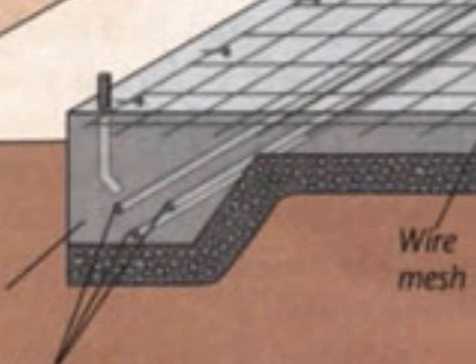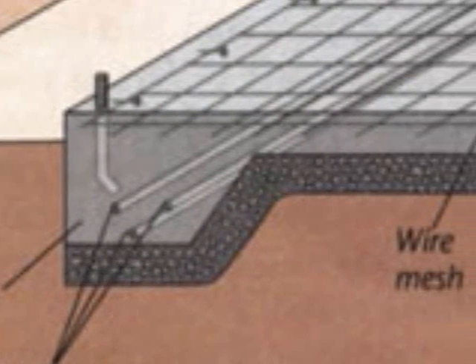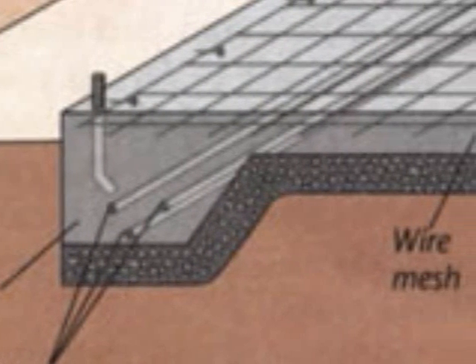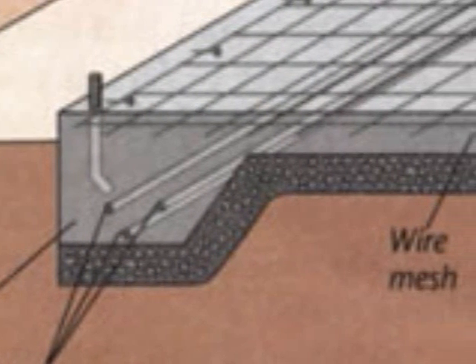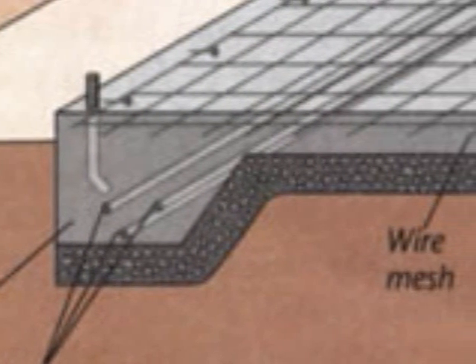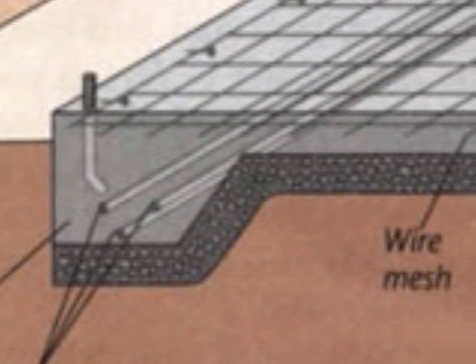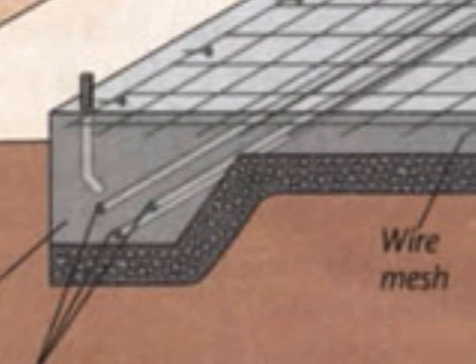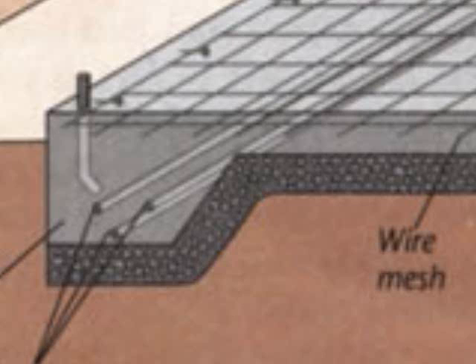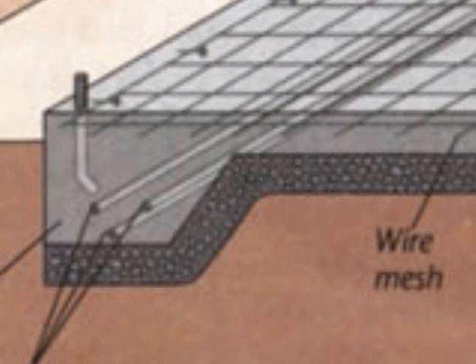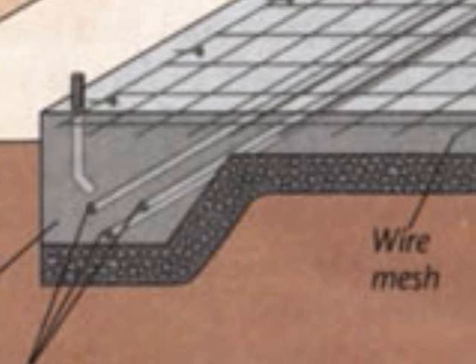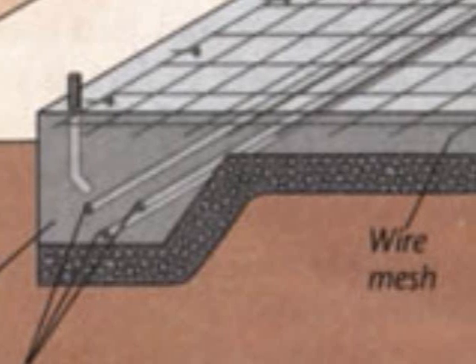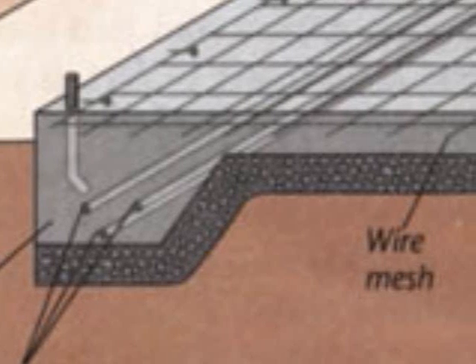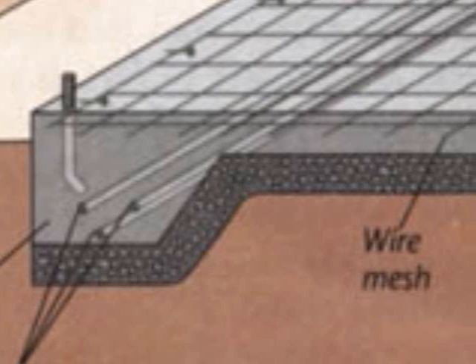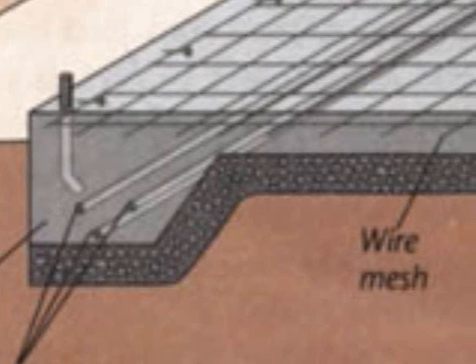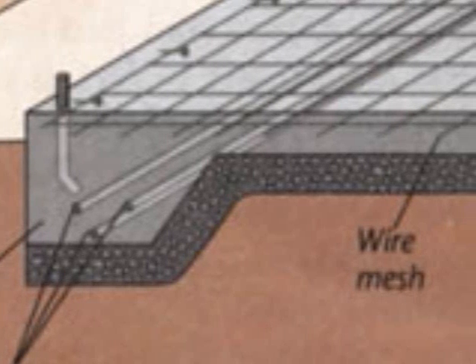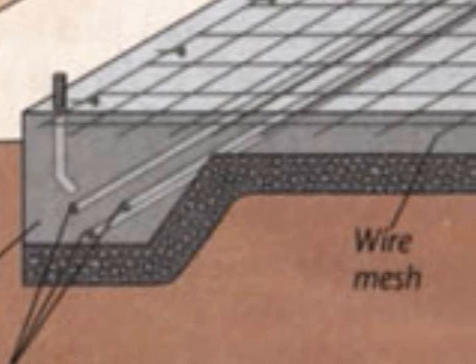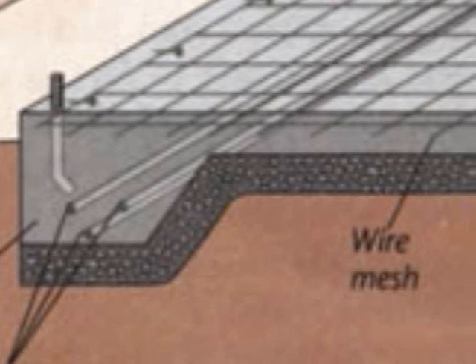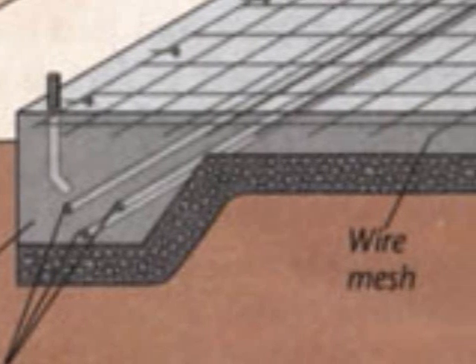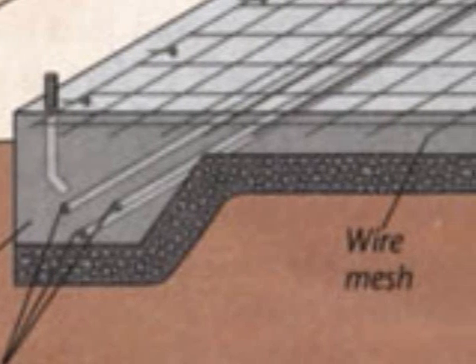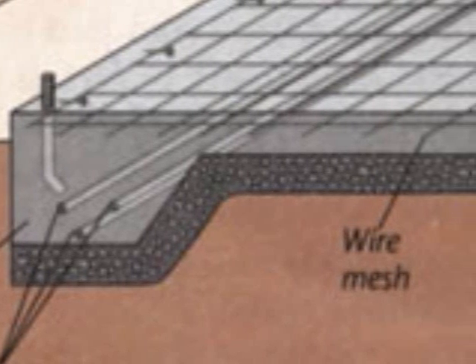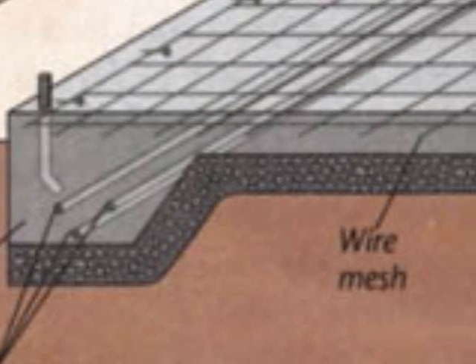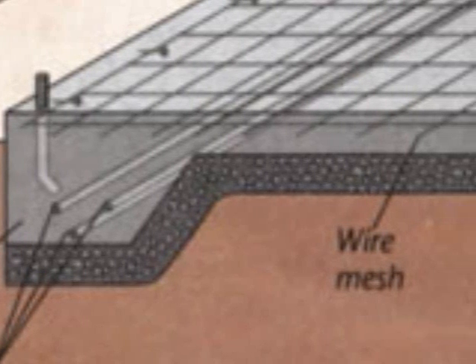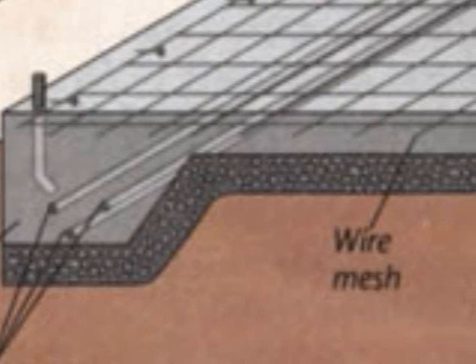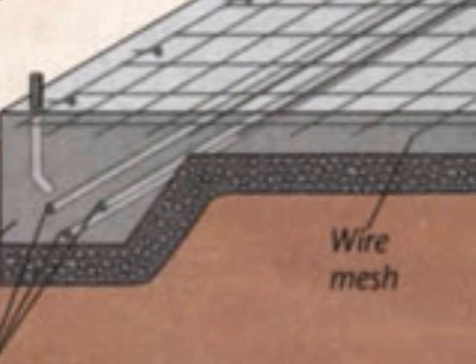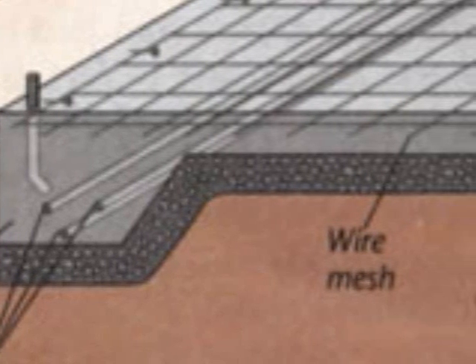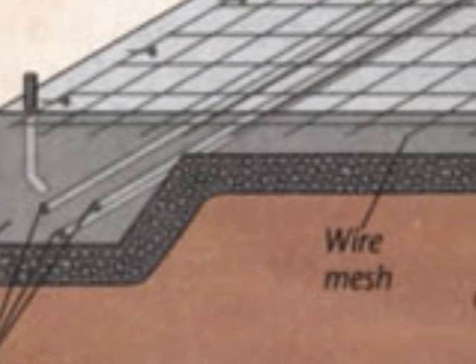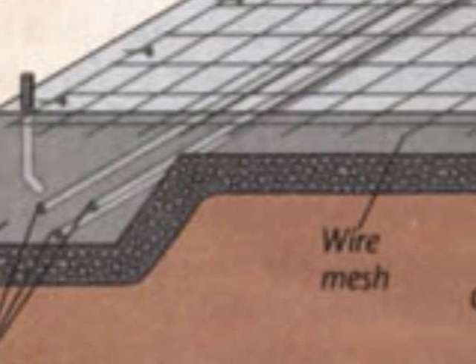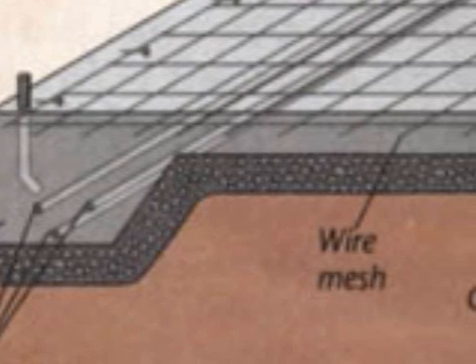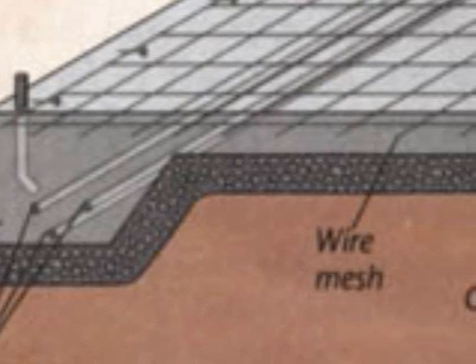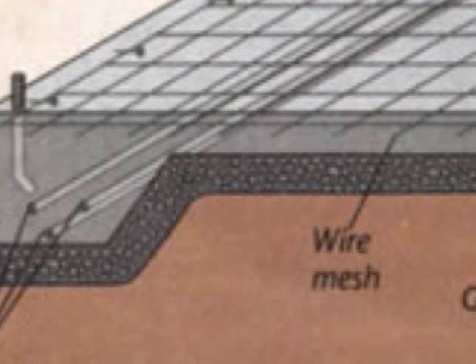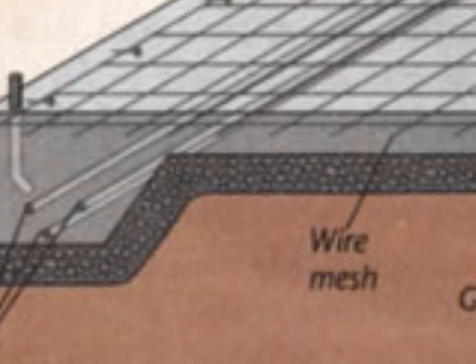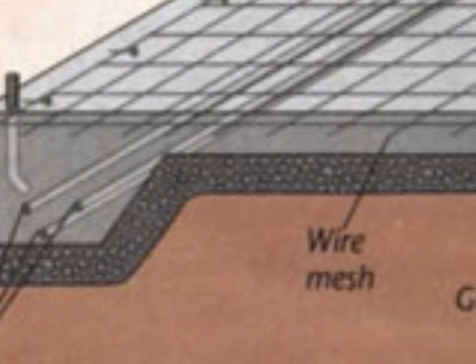Wire and mesh, rebar, or fiber can be added to your mix for additional reinforcement.